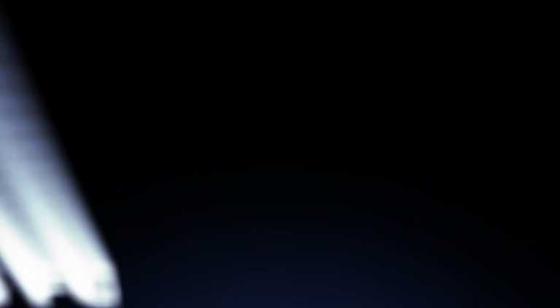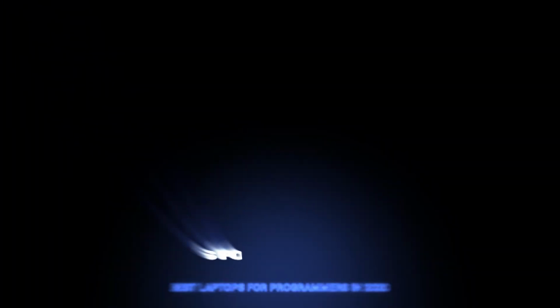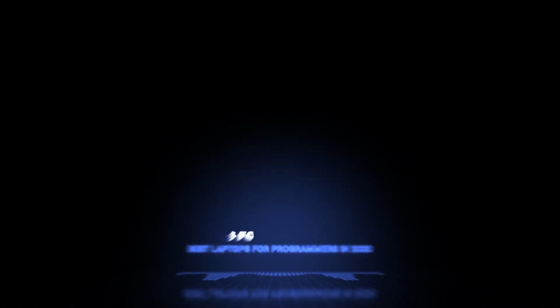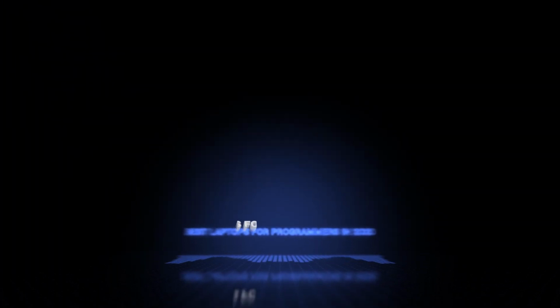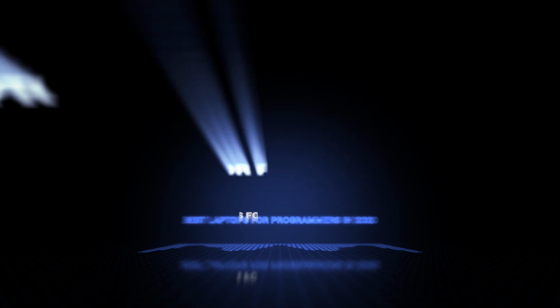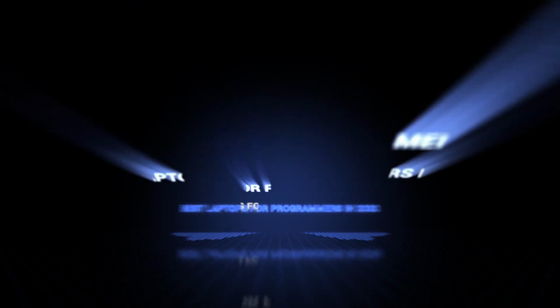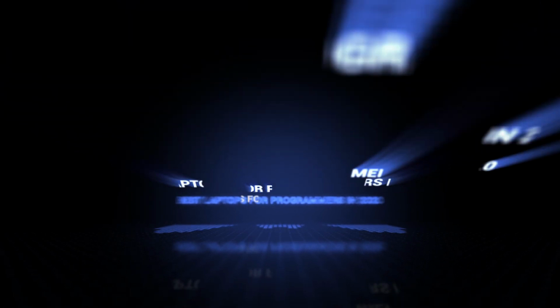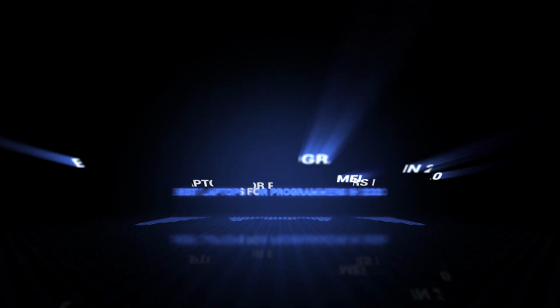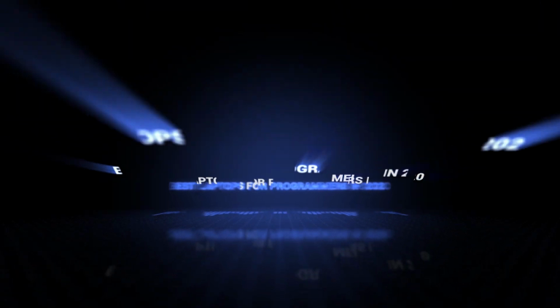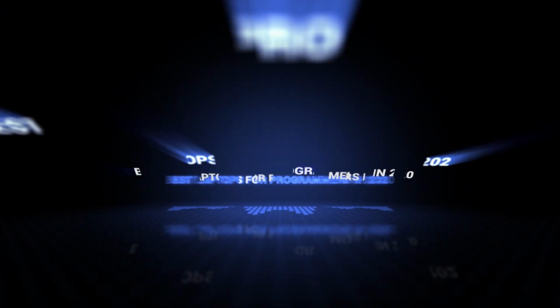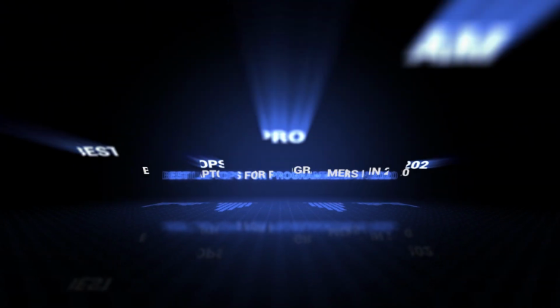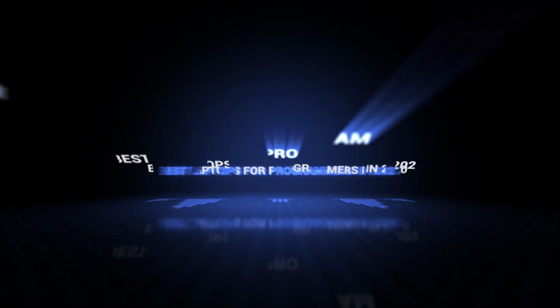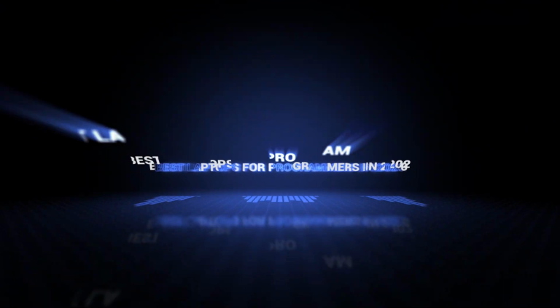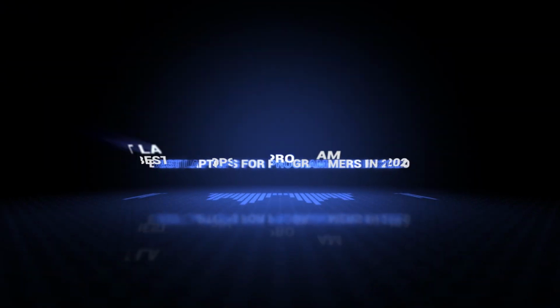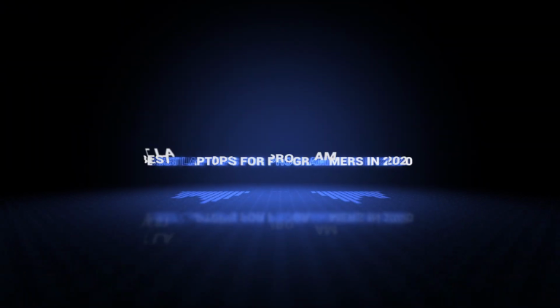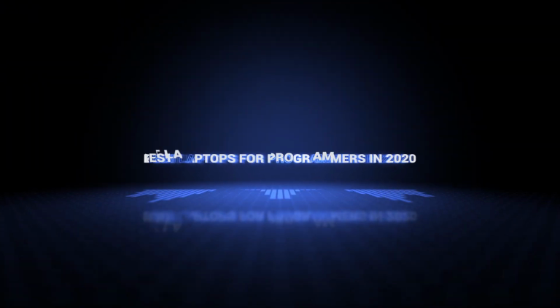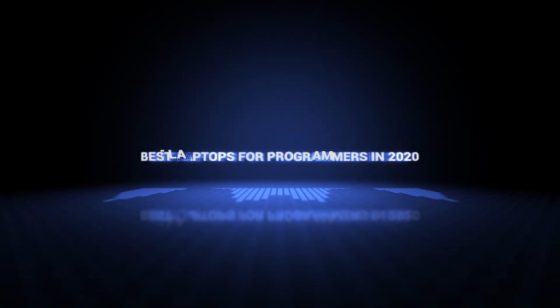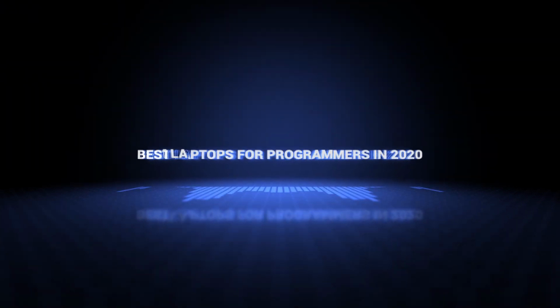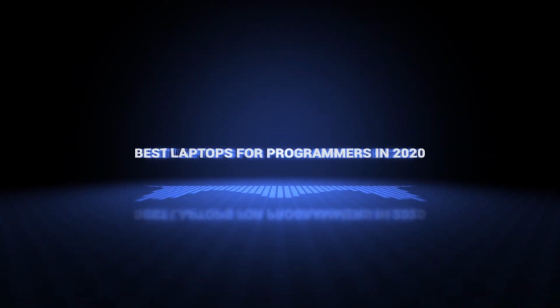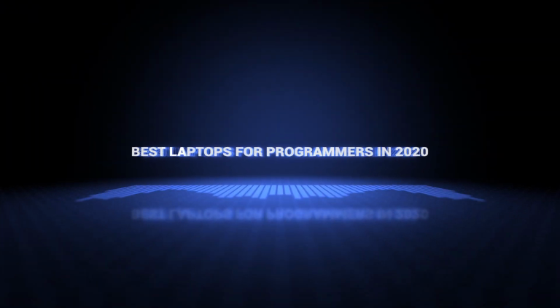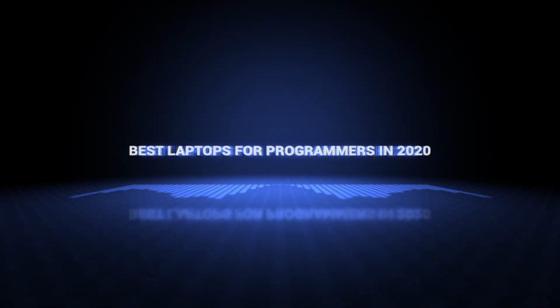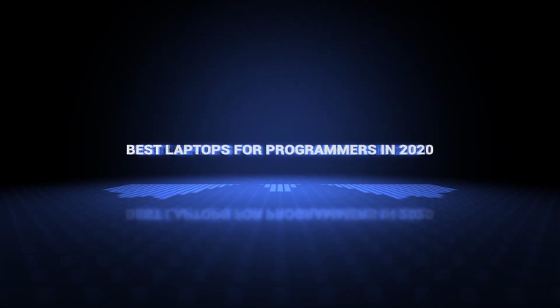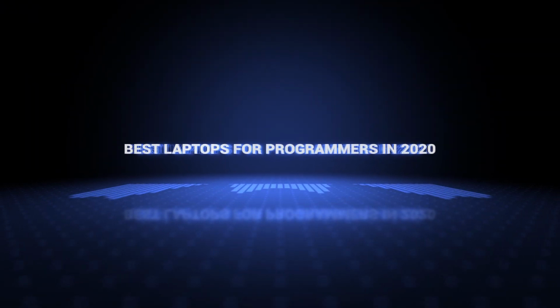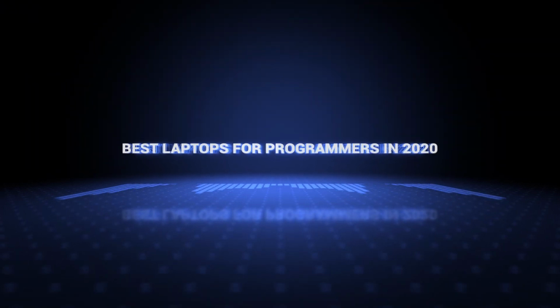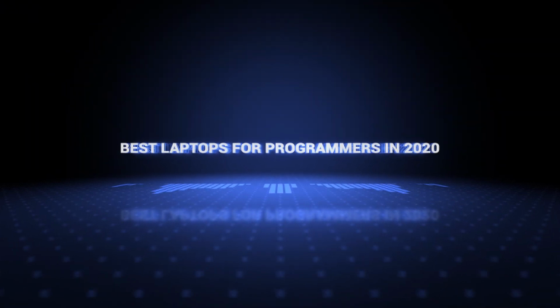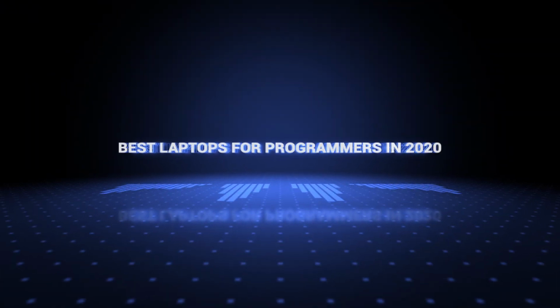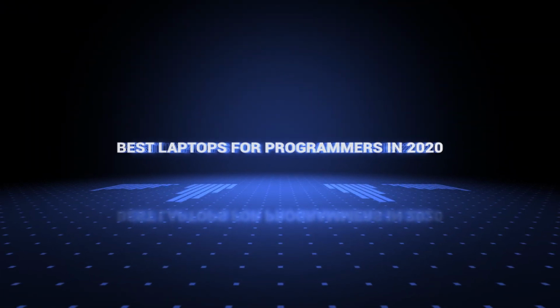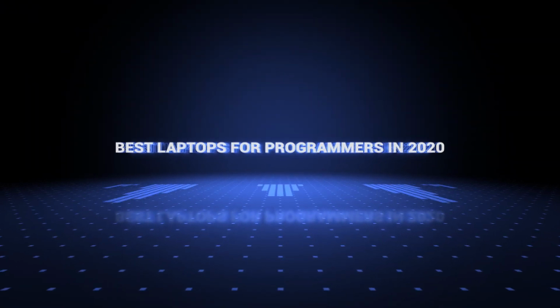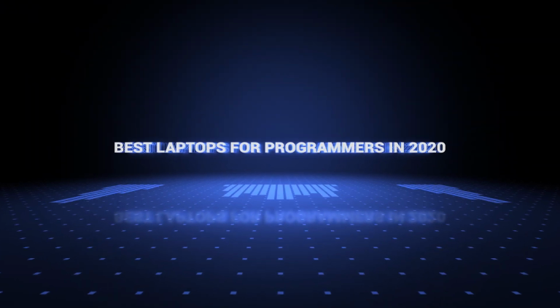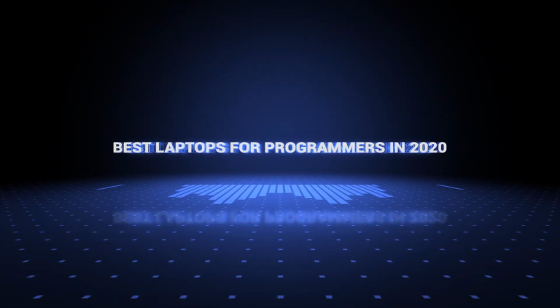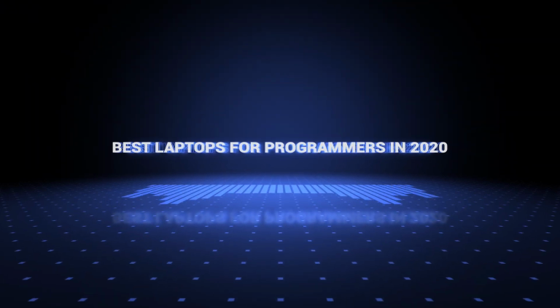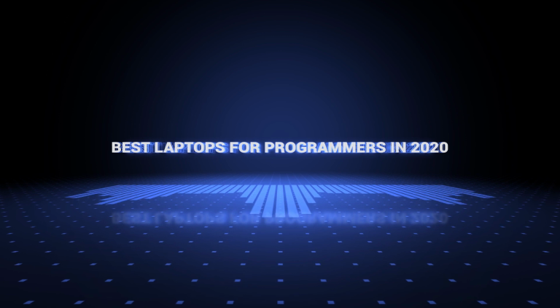Ok, so without further ado, this is our pick of the best laptops for programming on the market right now.